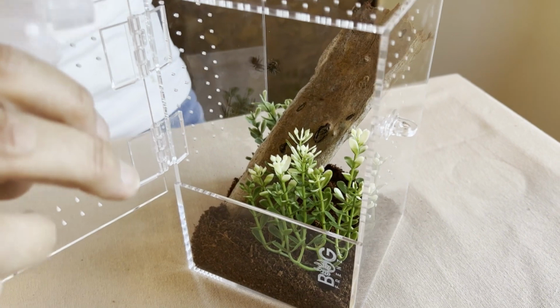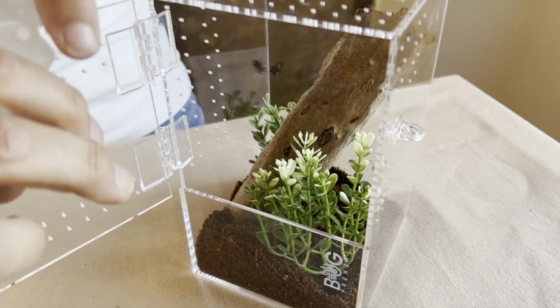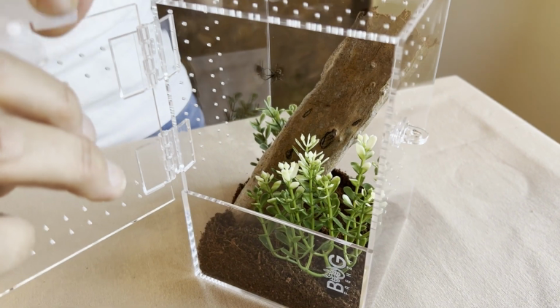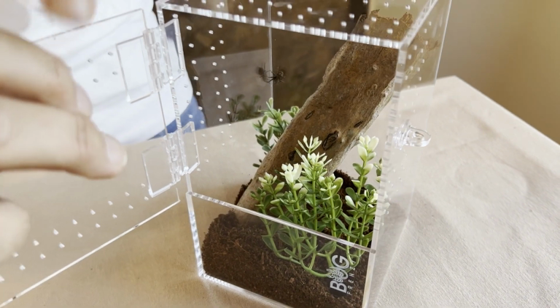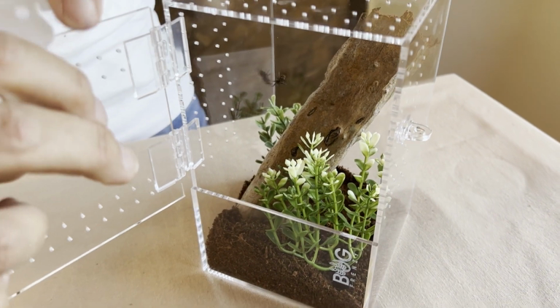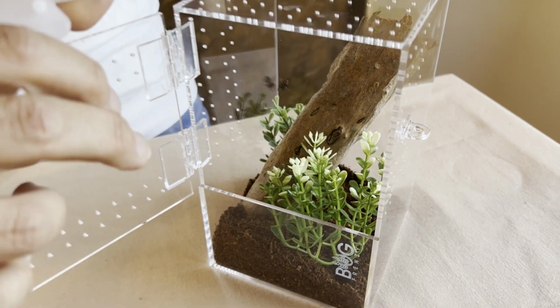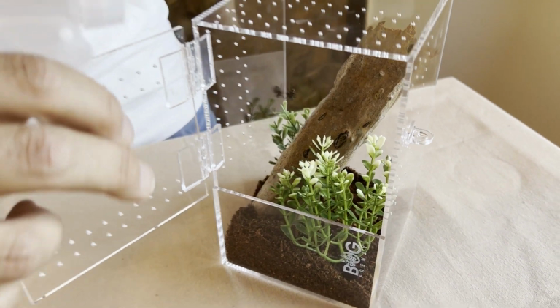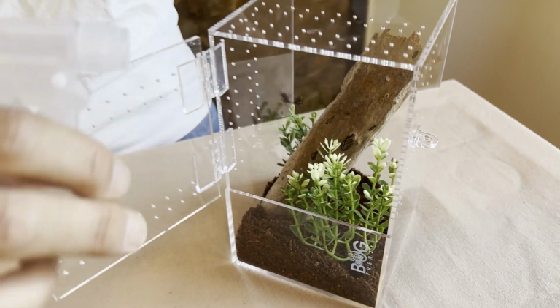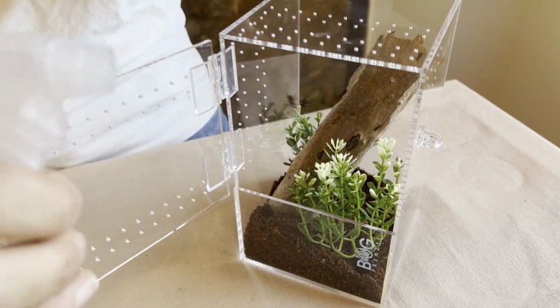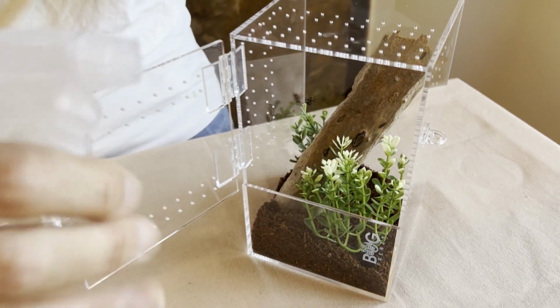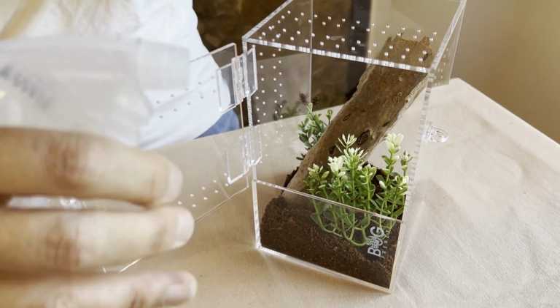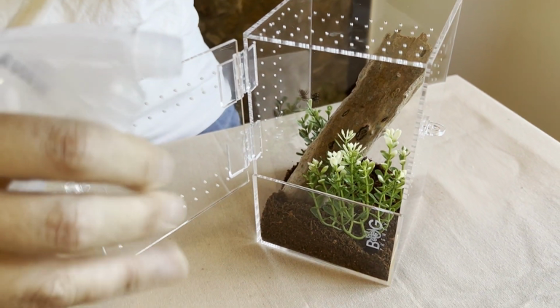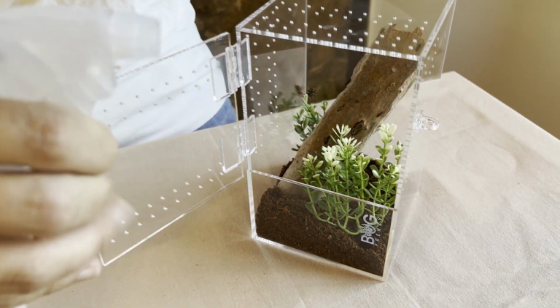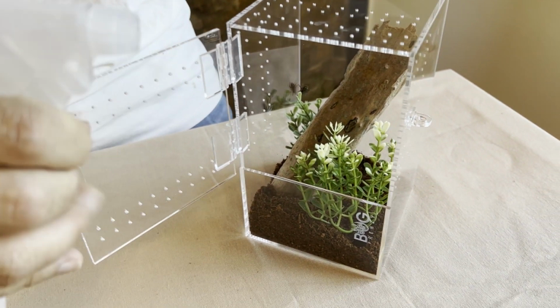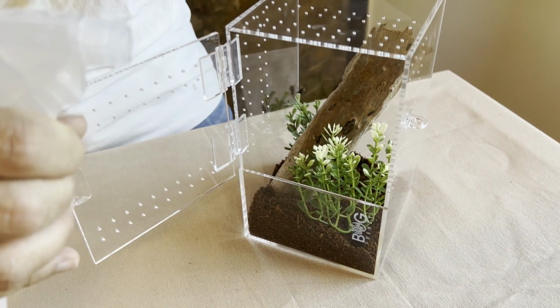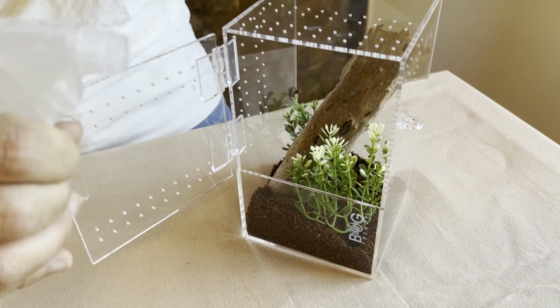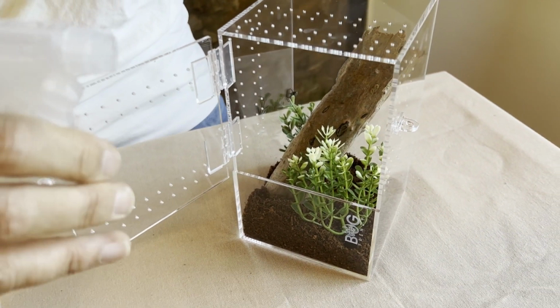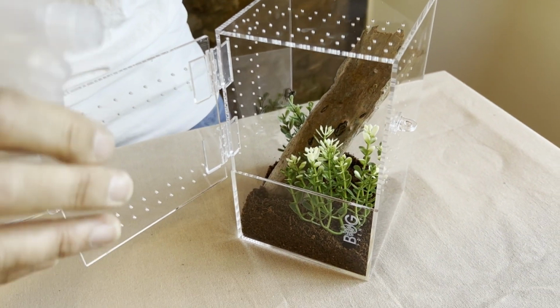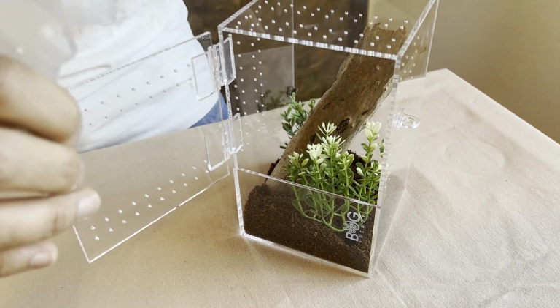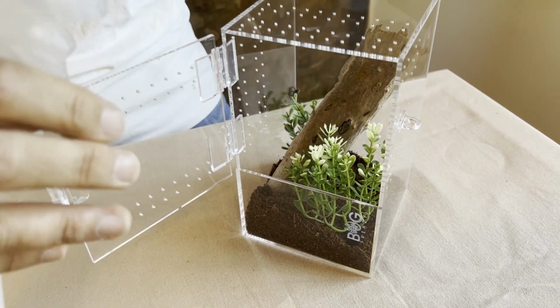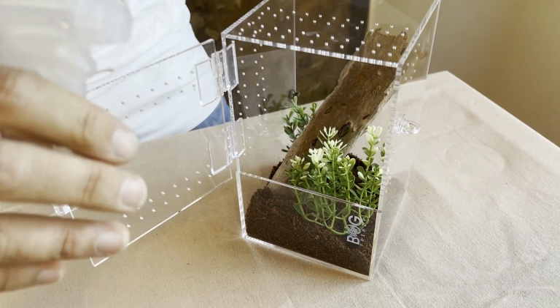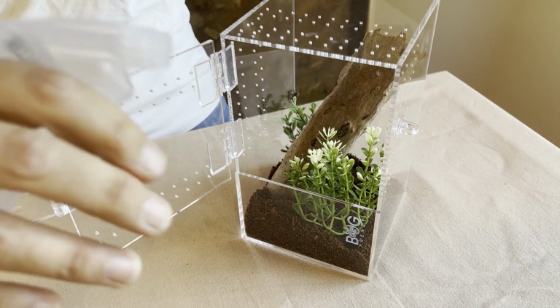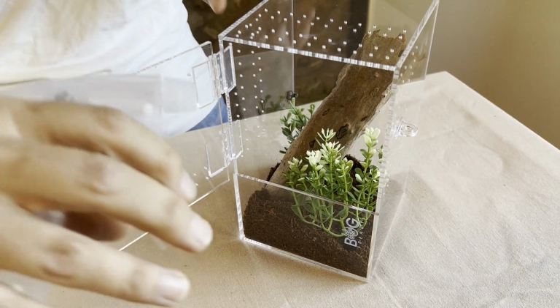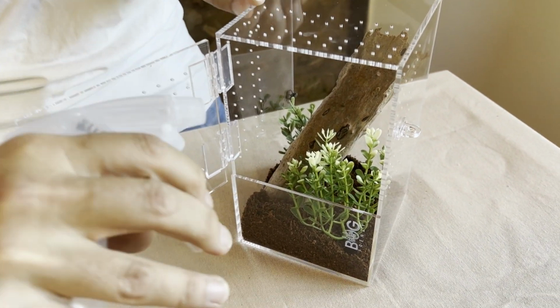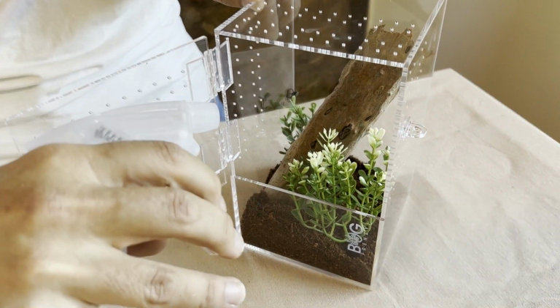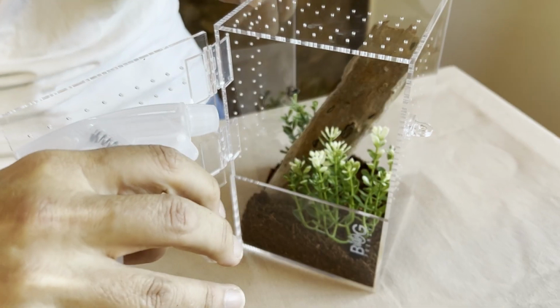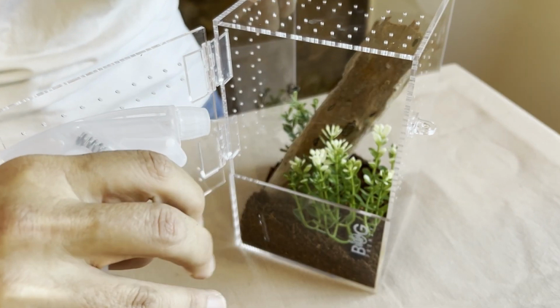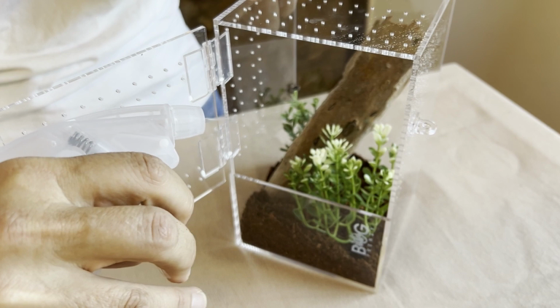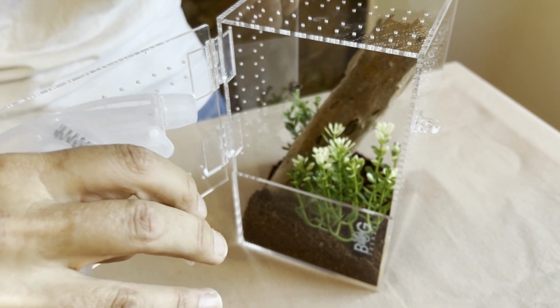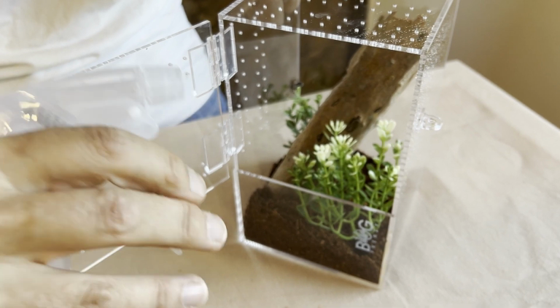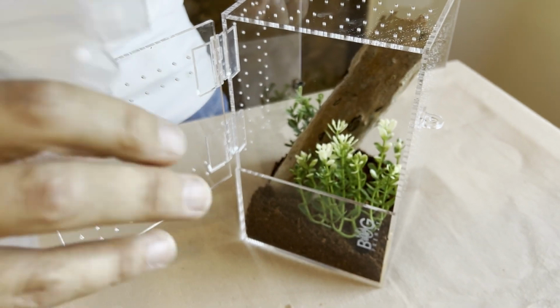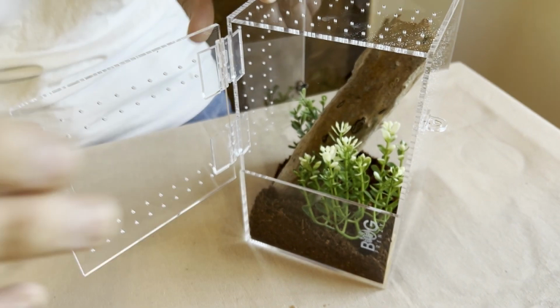All that she will need now is a light single misting of some water against the side of the enclosure twice weekly.